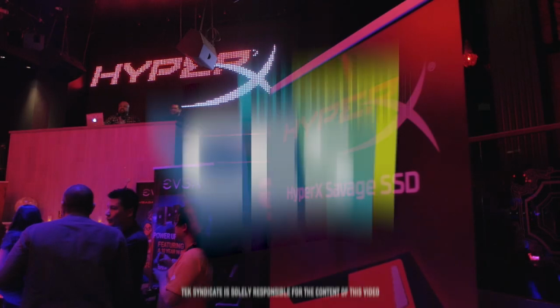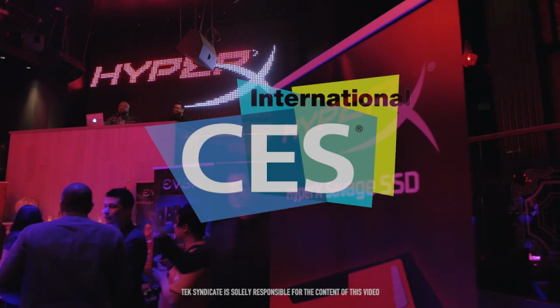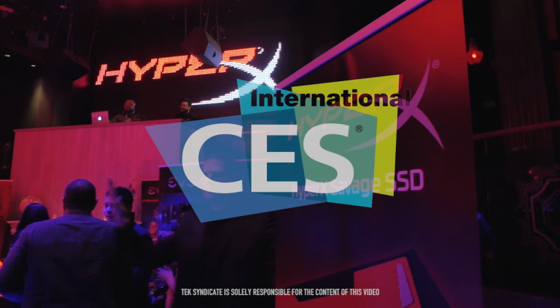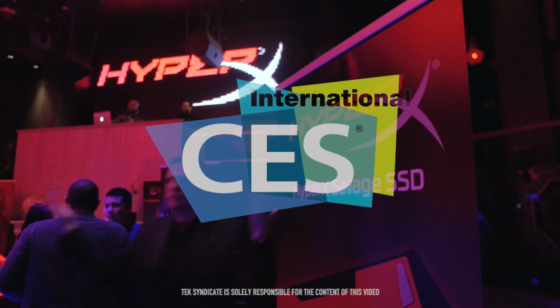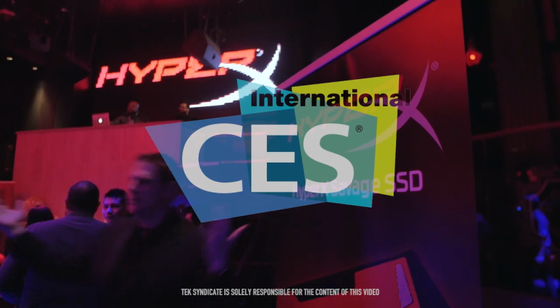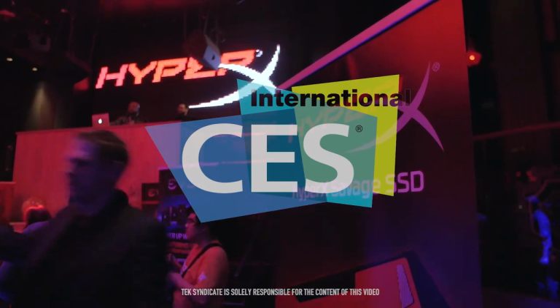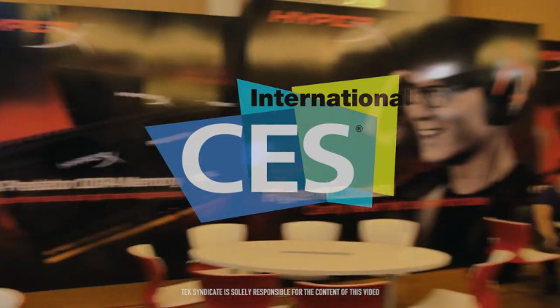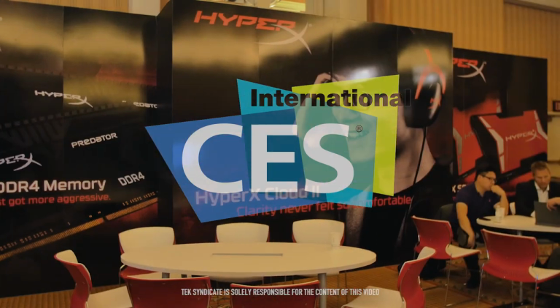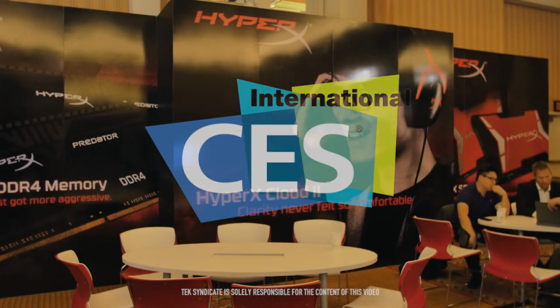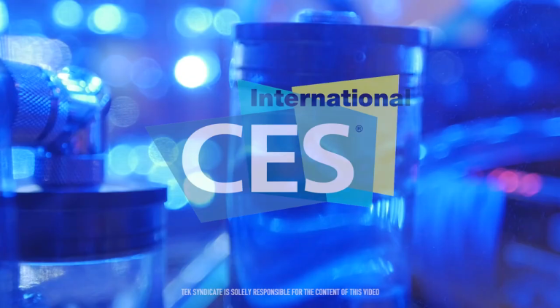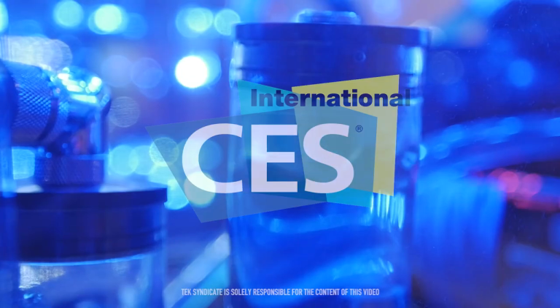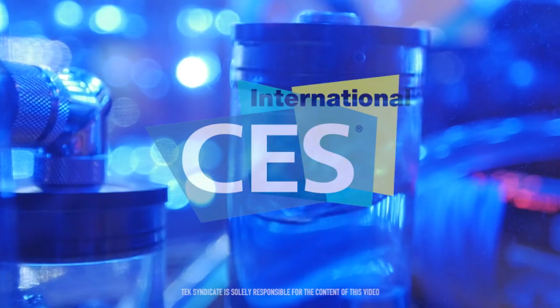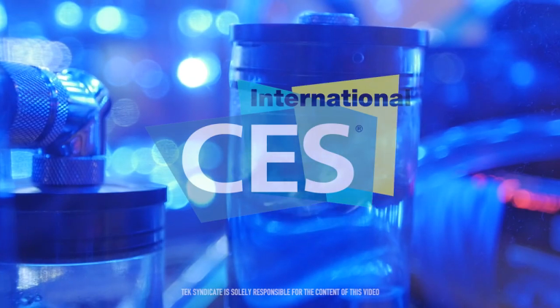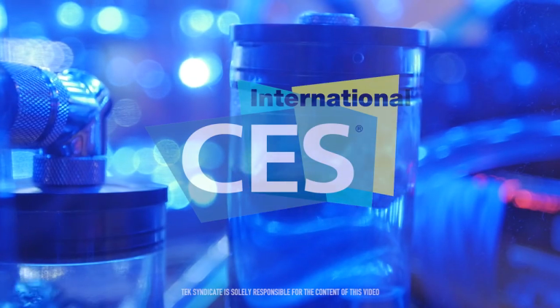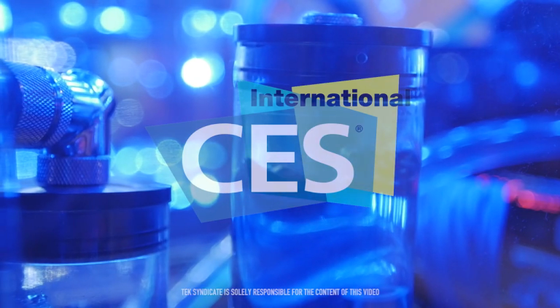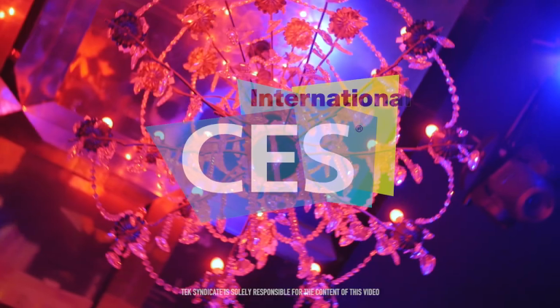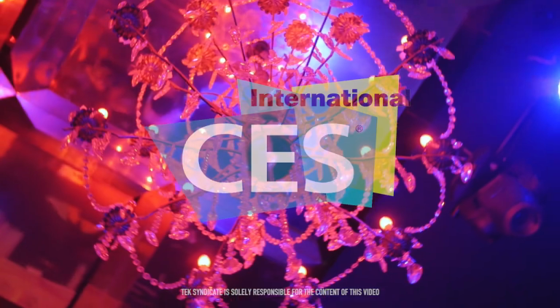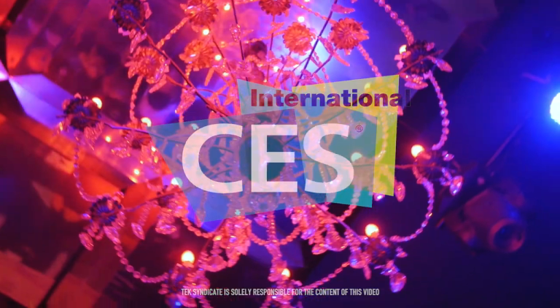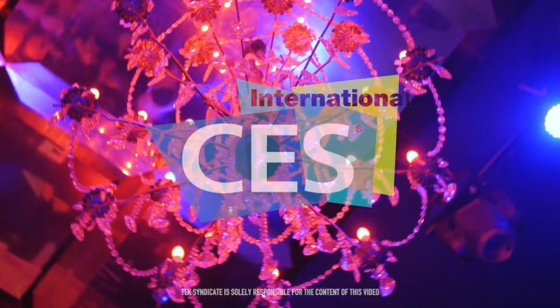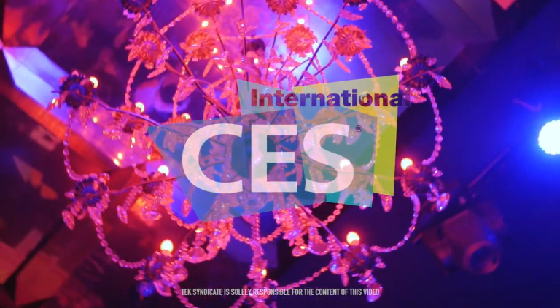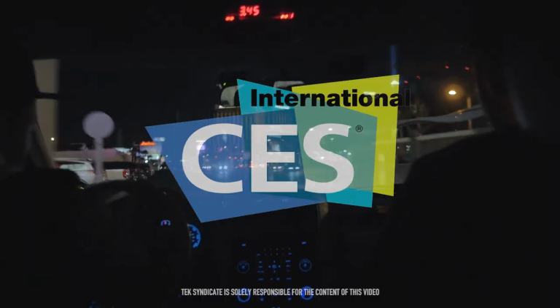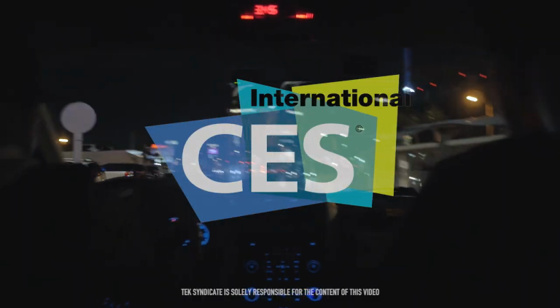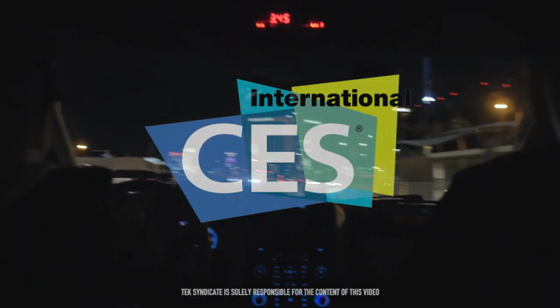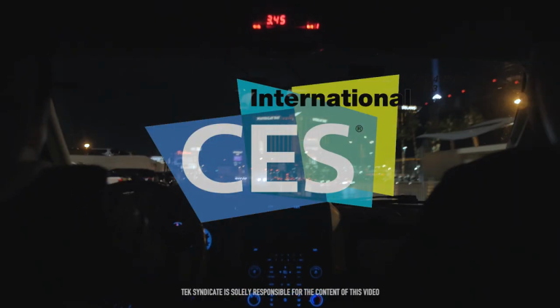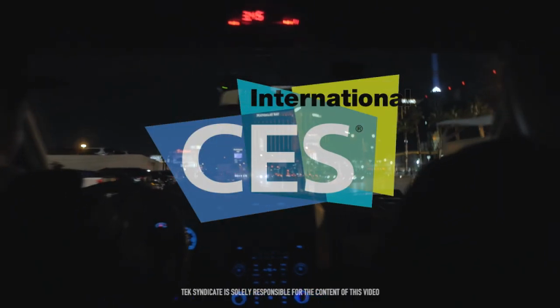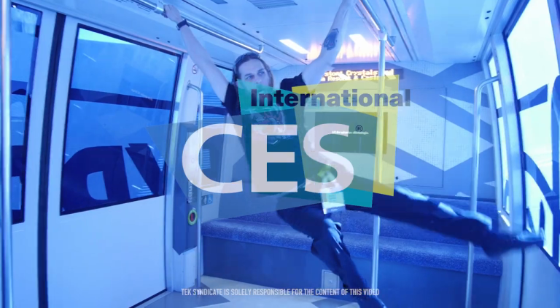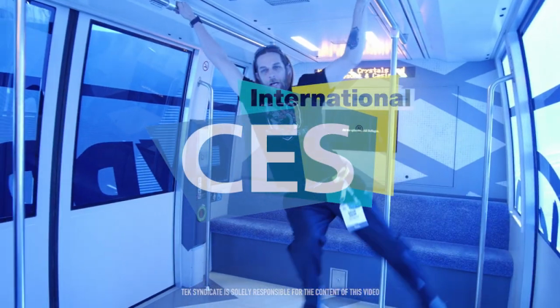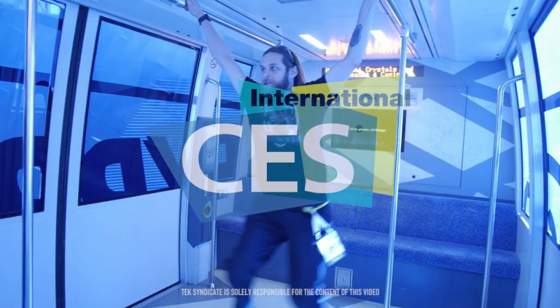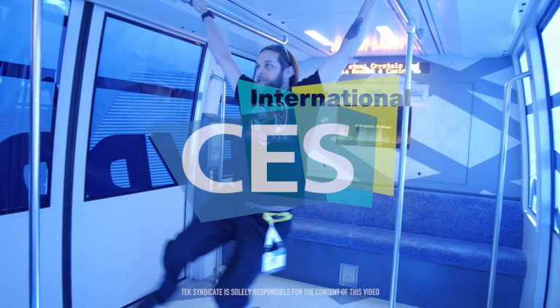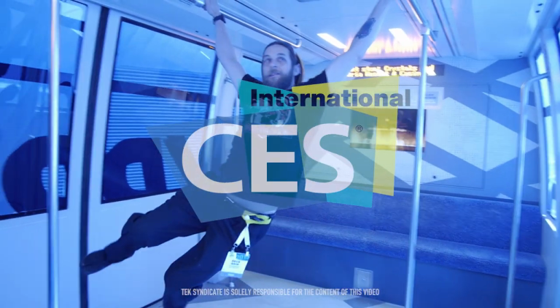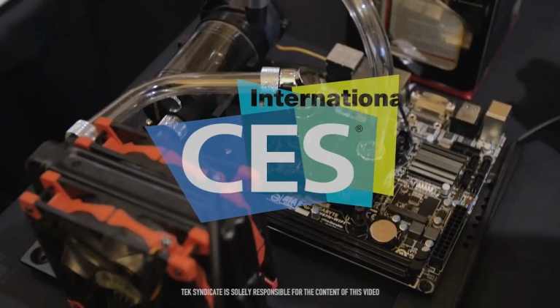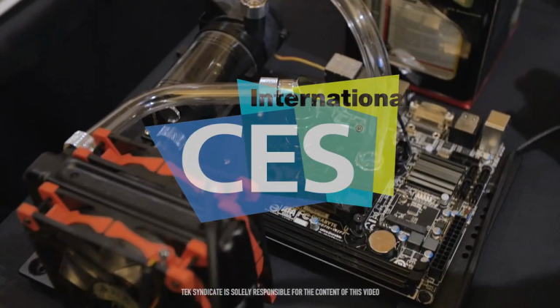Be sure to thank HyperX, Thermaltake, and Sapphire in the comments — without them we wouldn't be here. Also be sure to click on the links in the description.